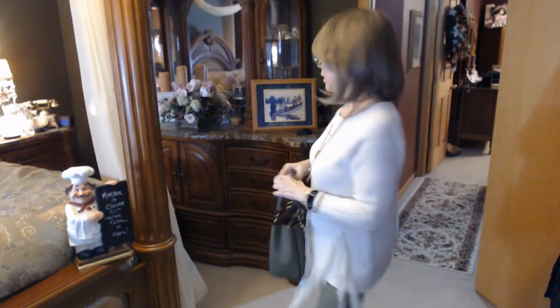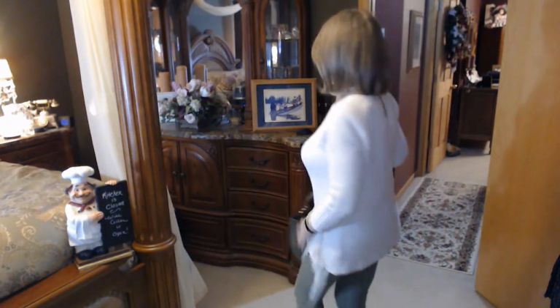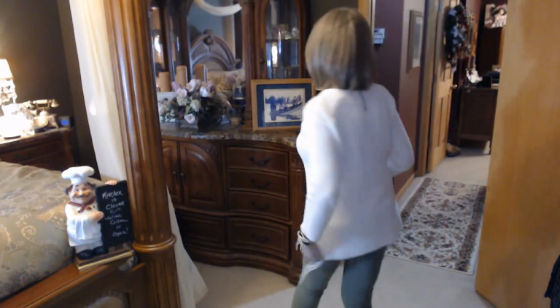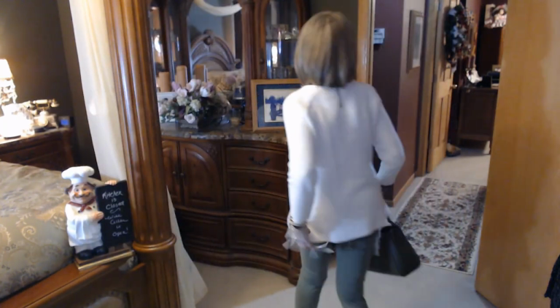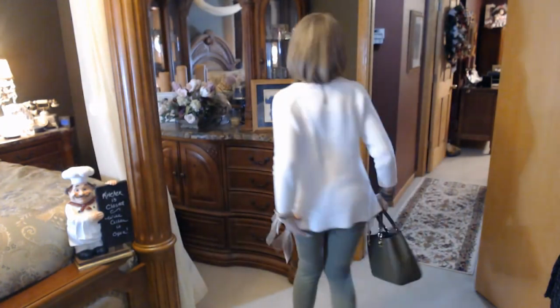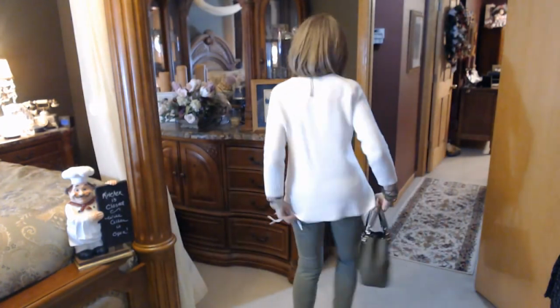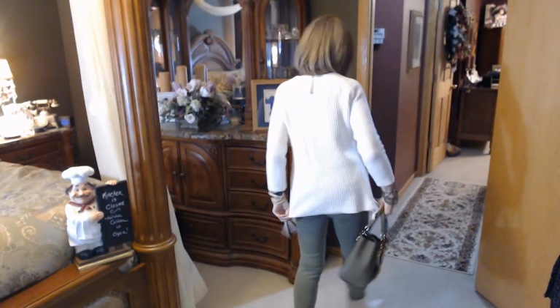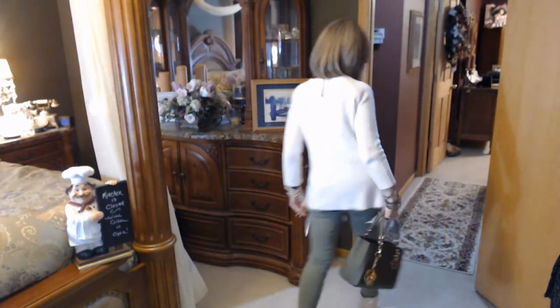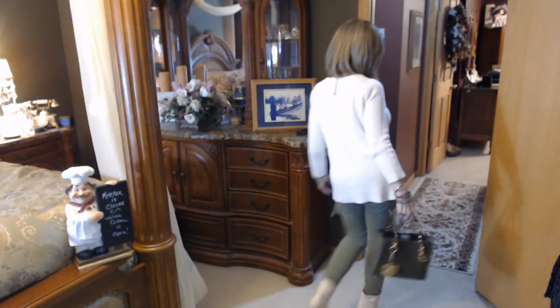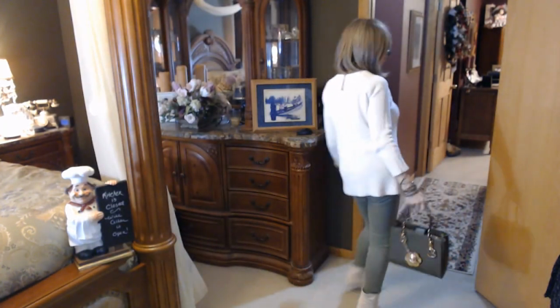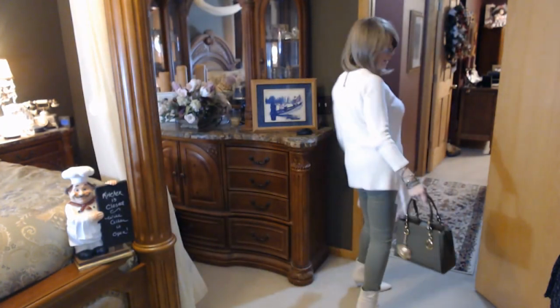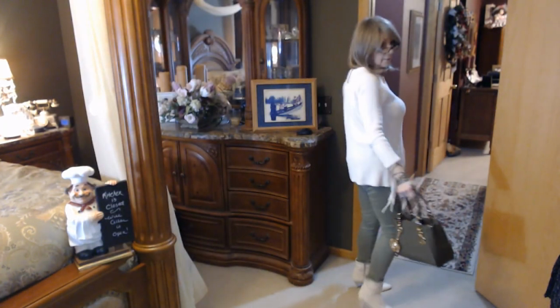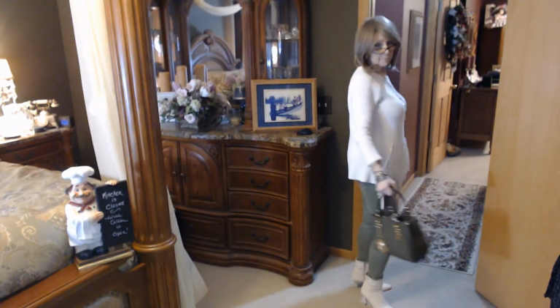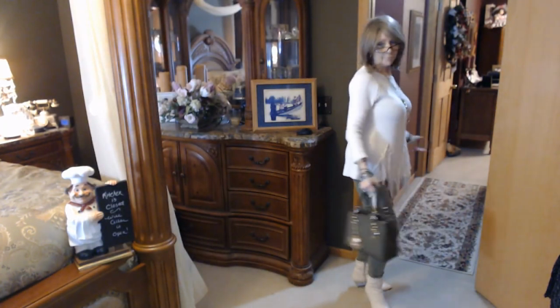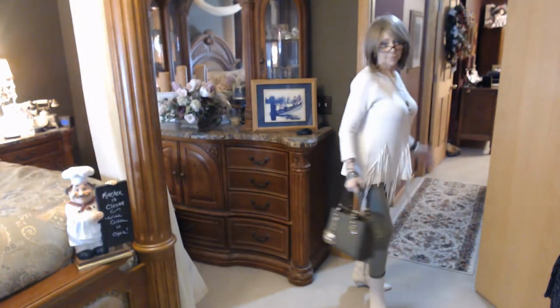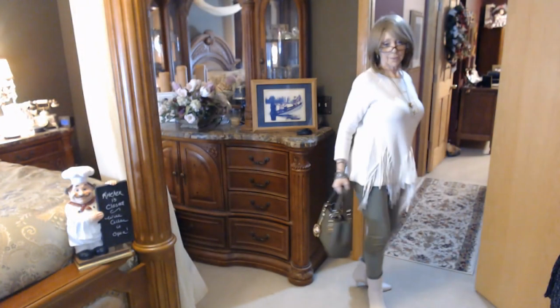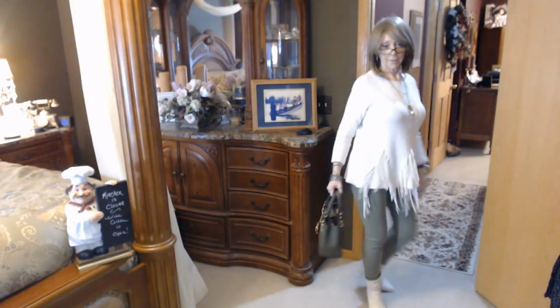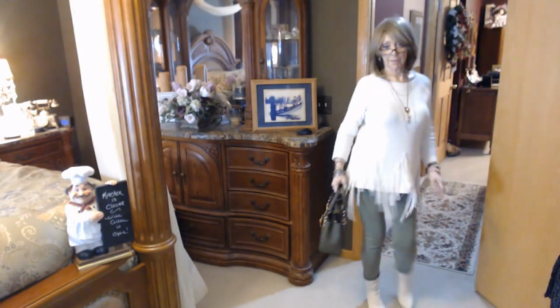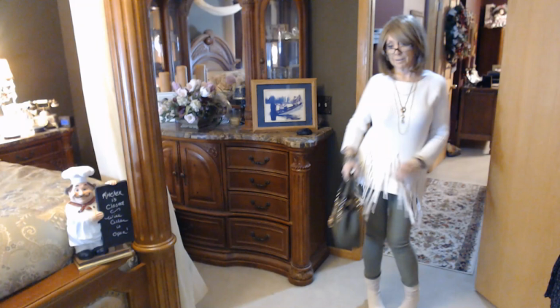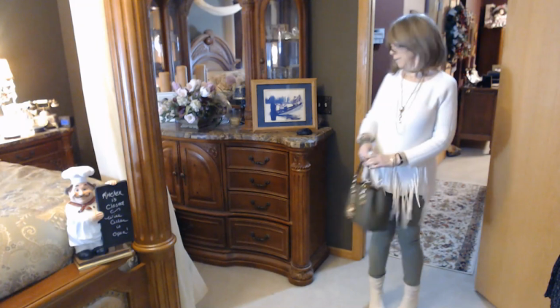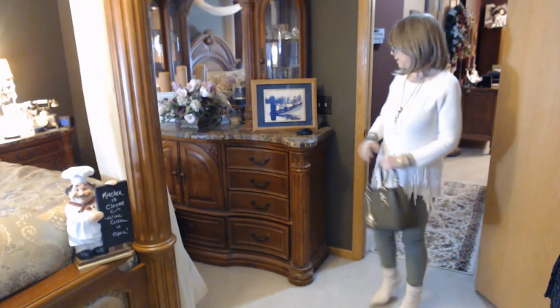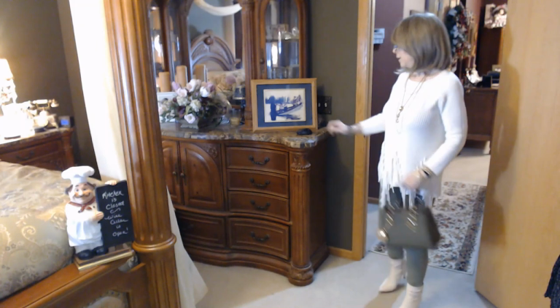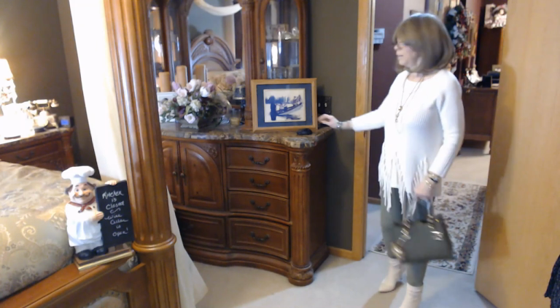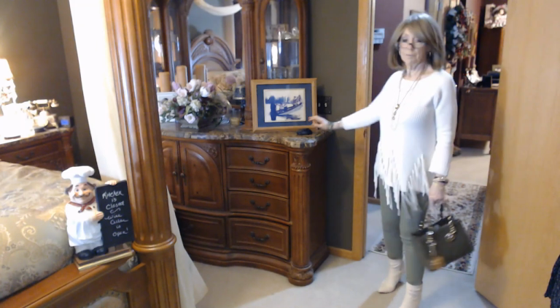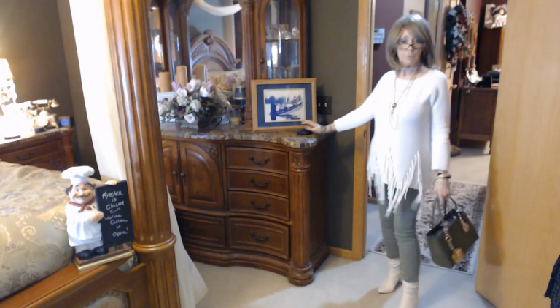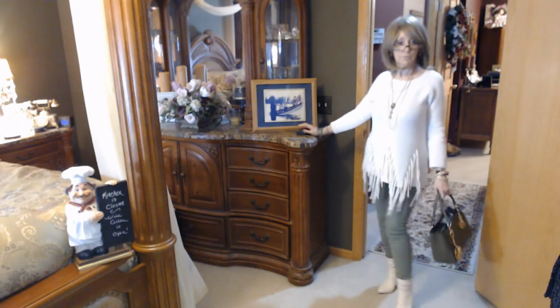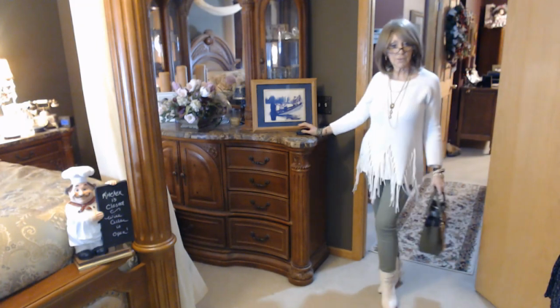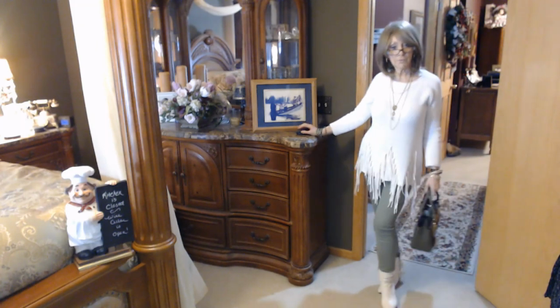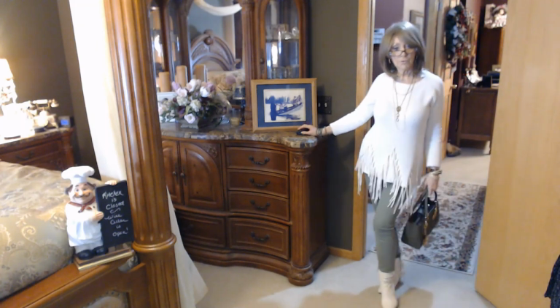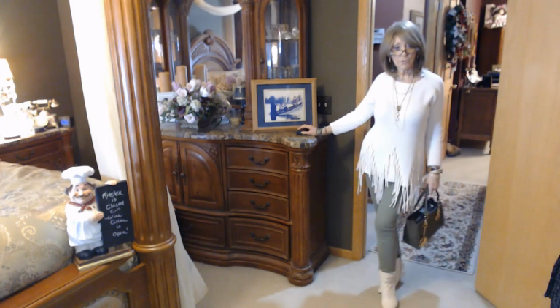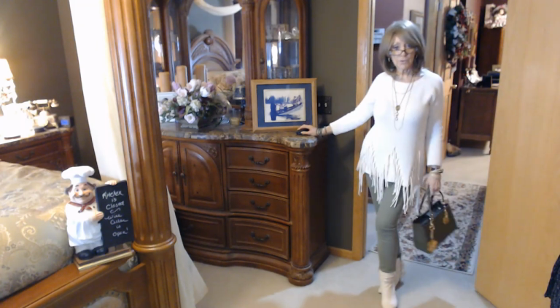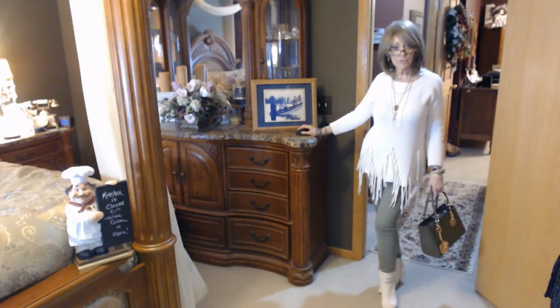So that is my look for today, and we will see you for Thursday.